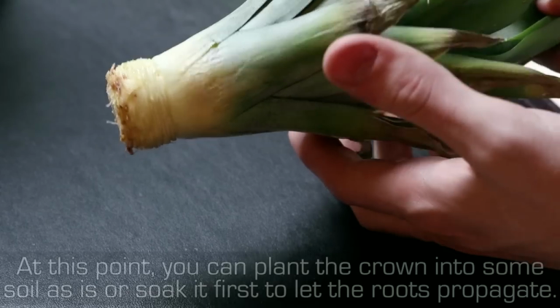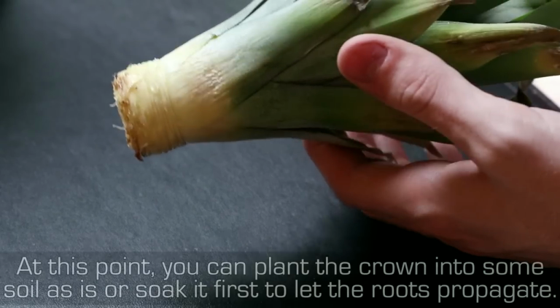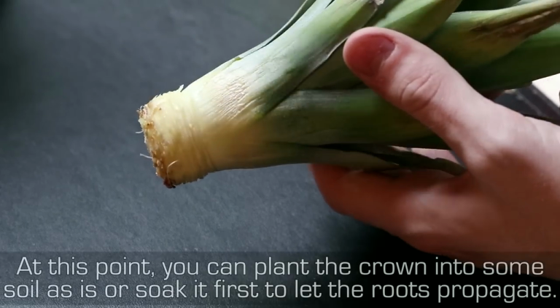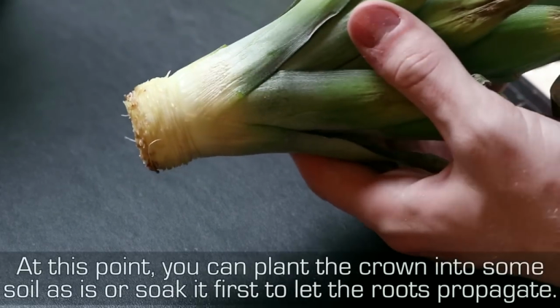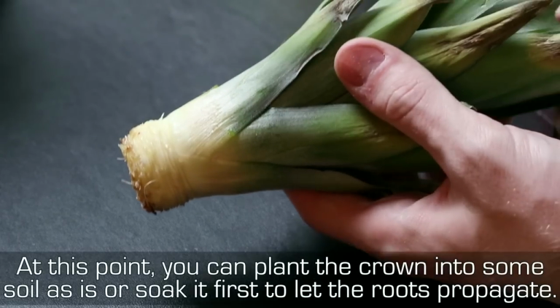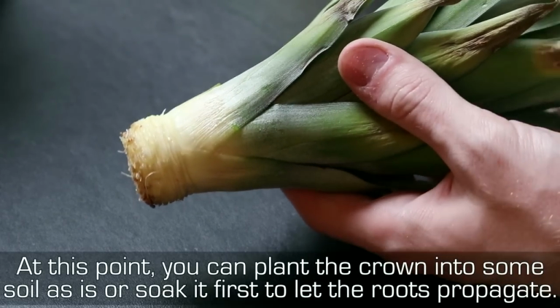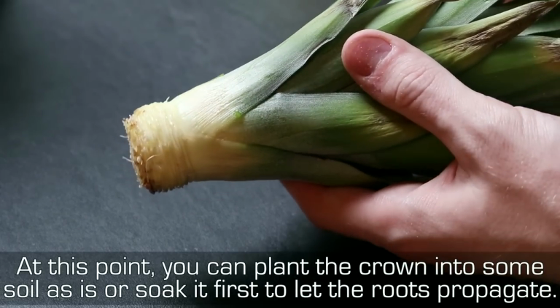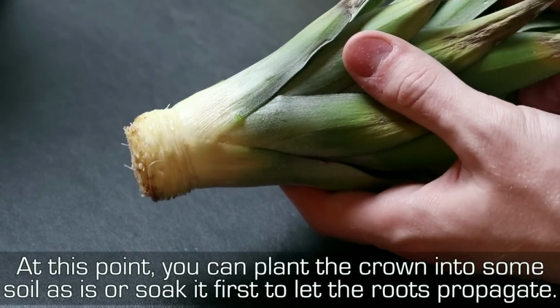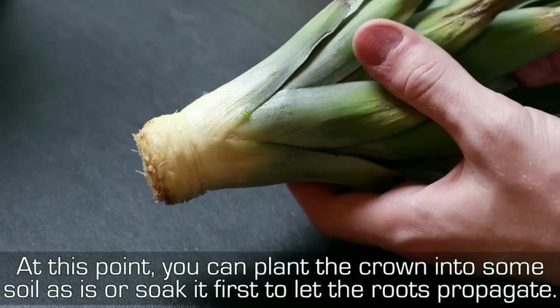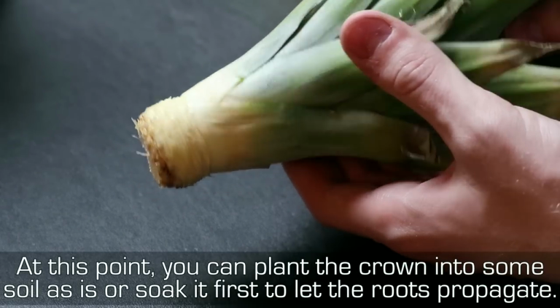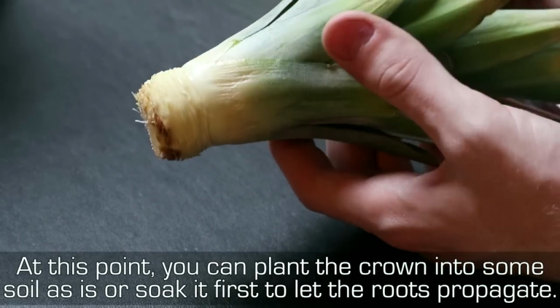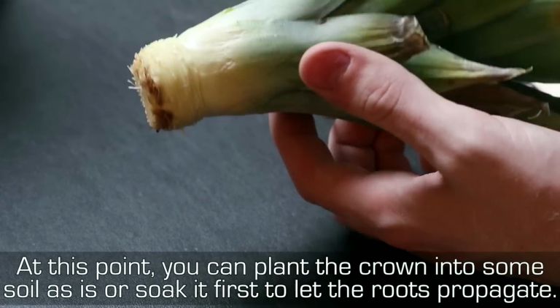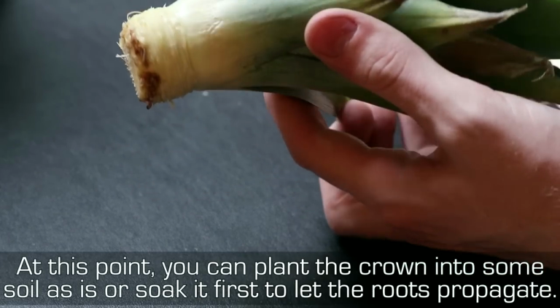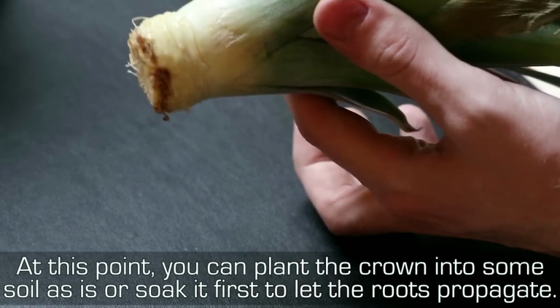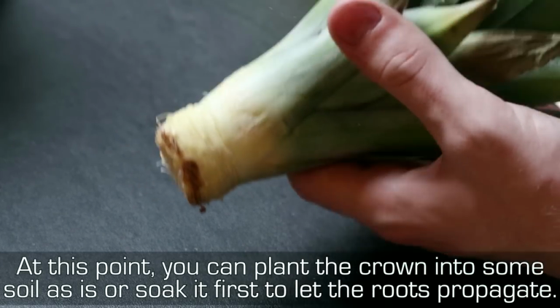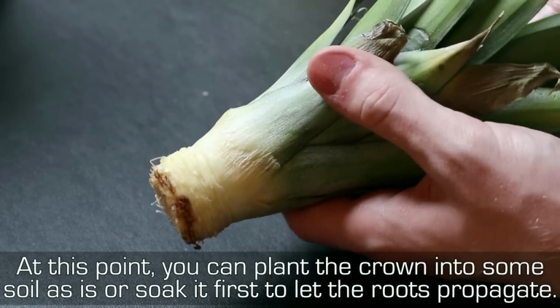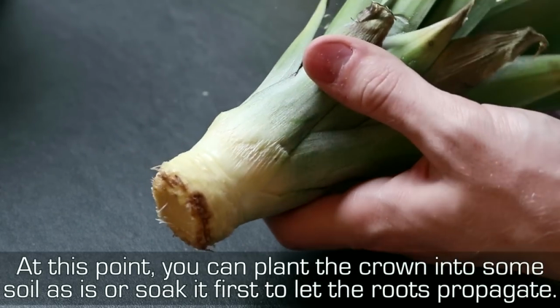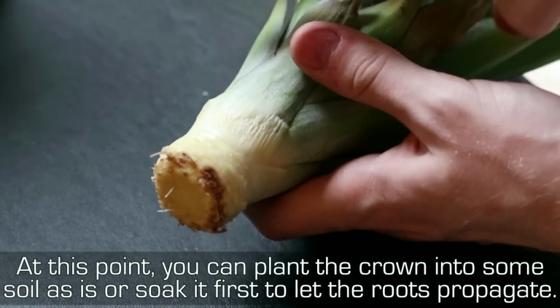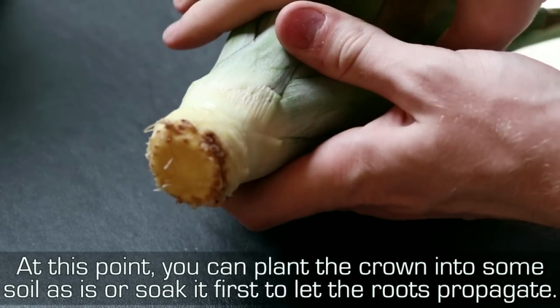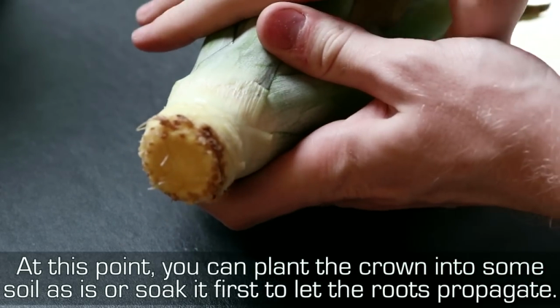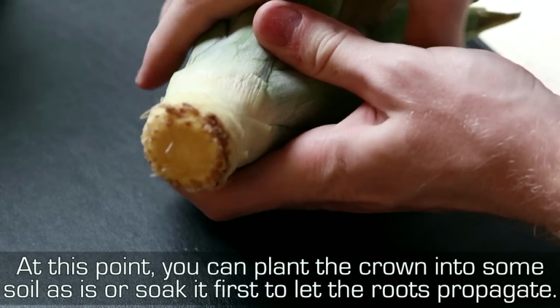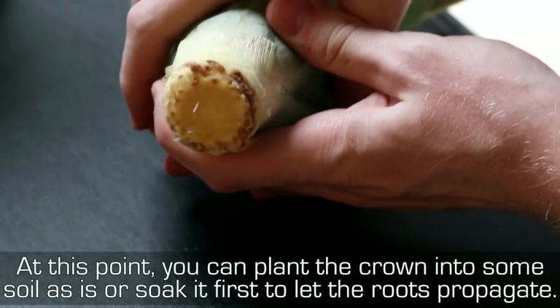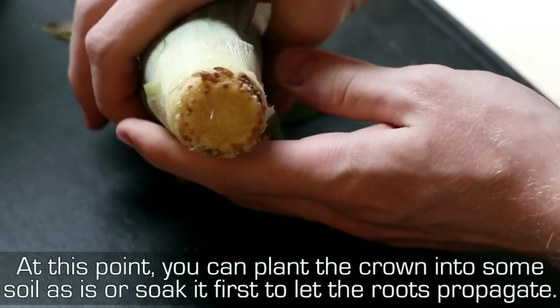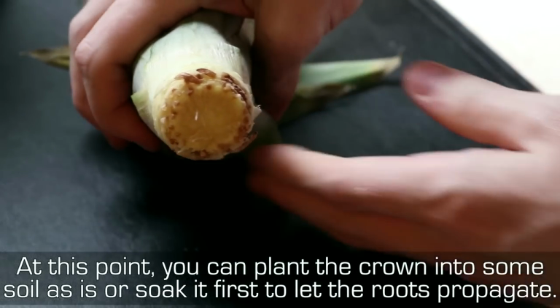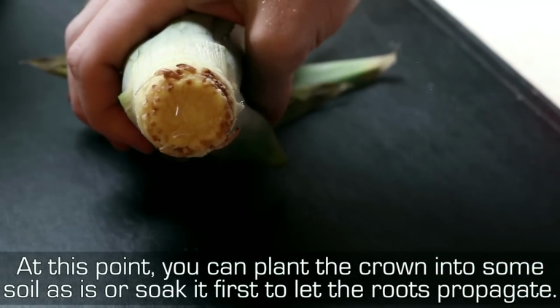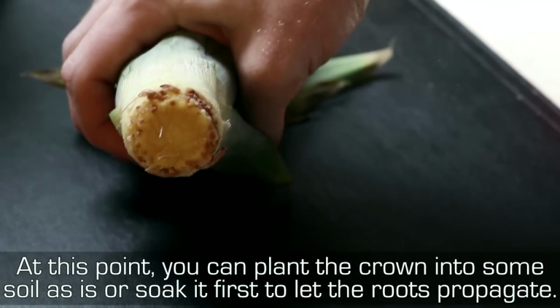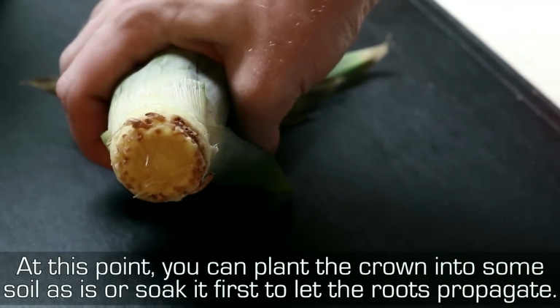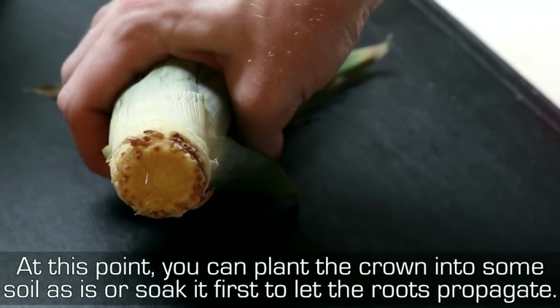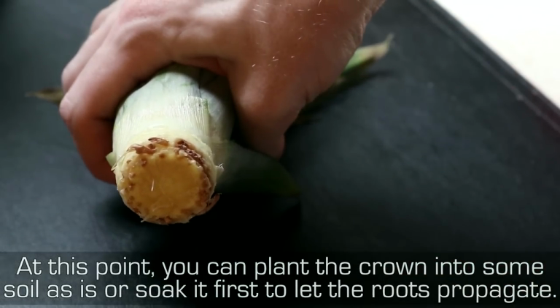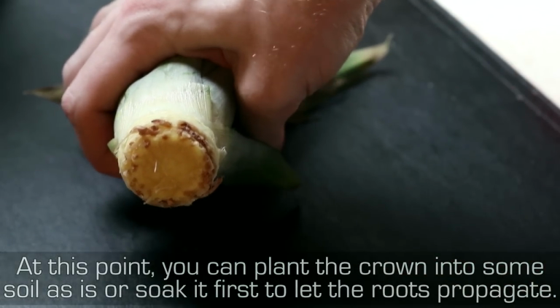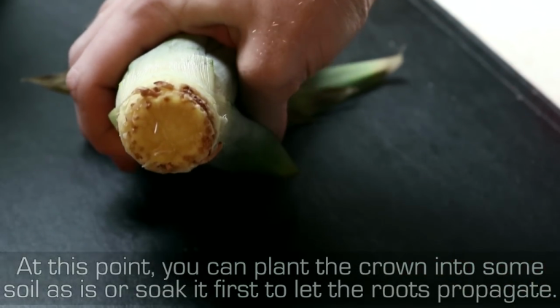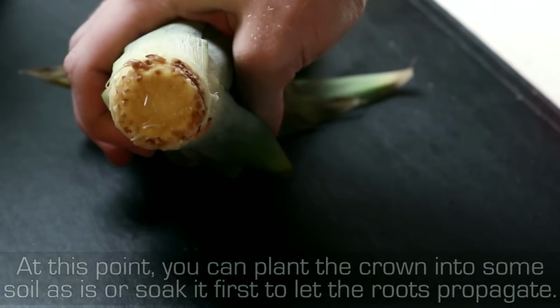At this point, you can plant the crown into some soil as is, or soak it first to let the roots propagate.